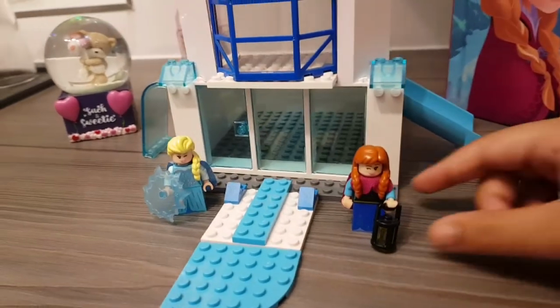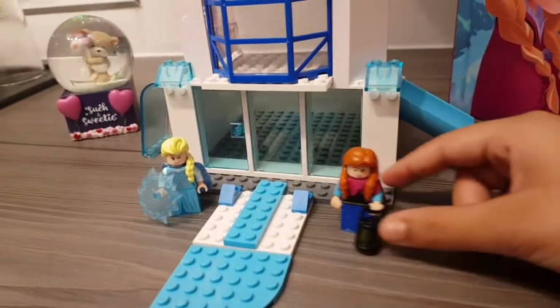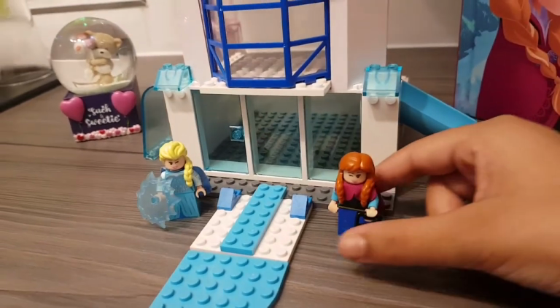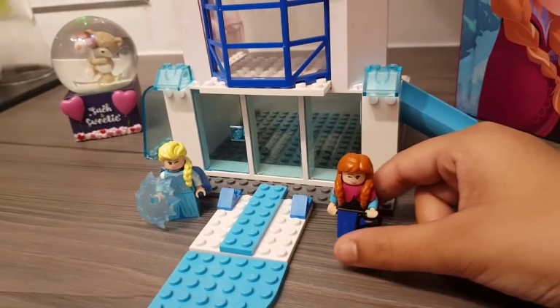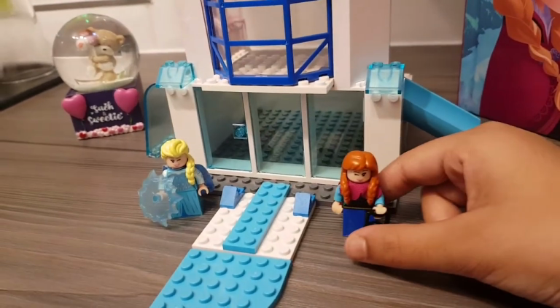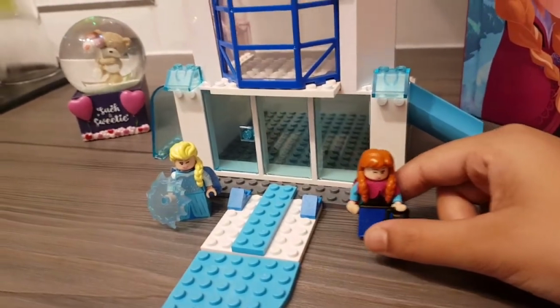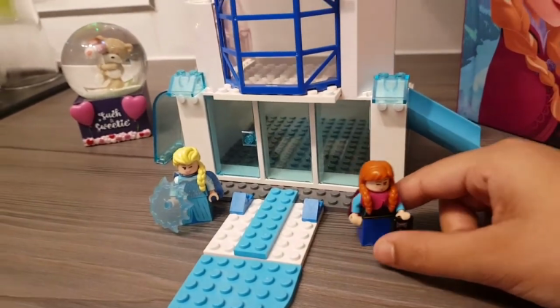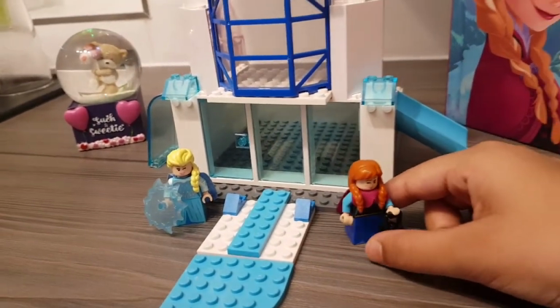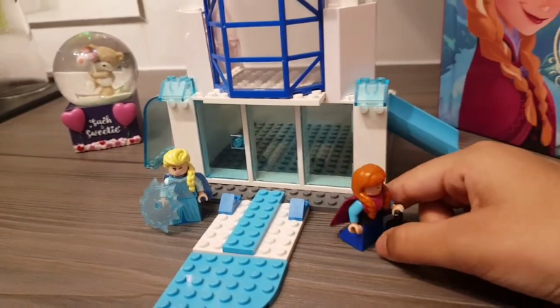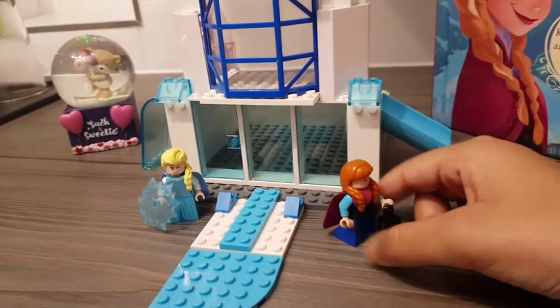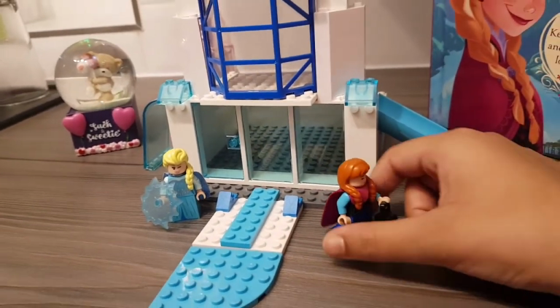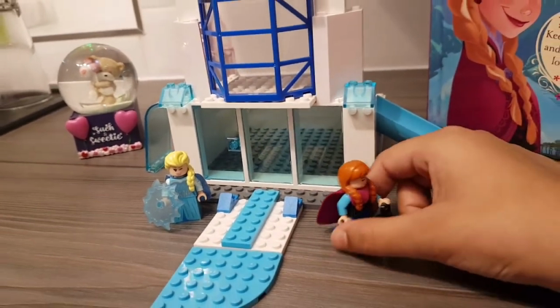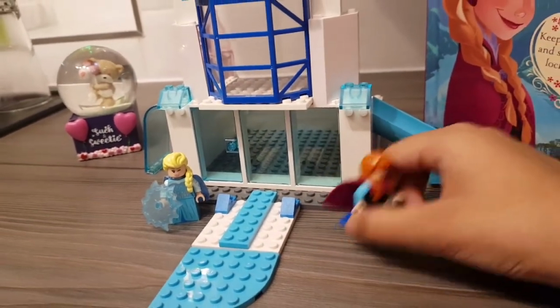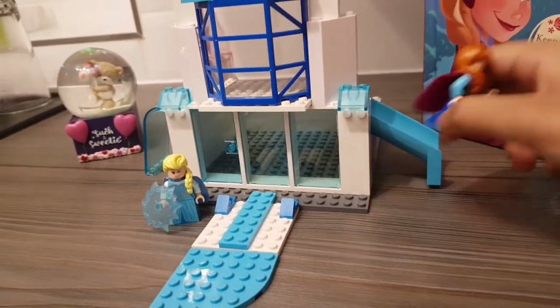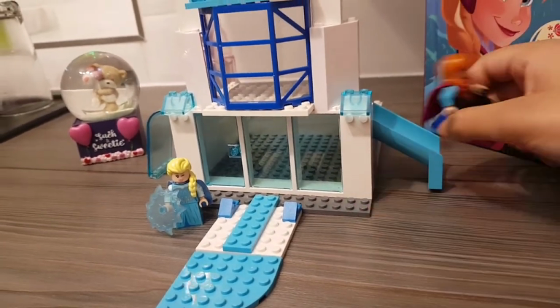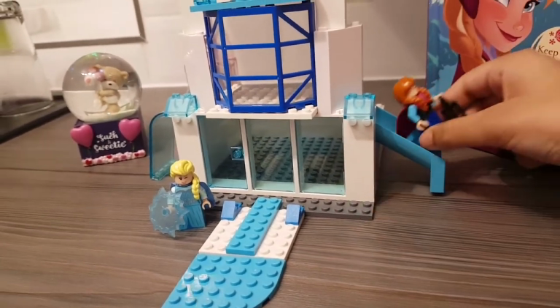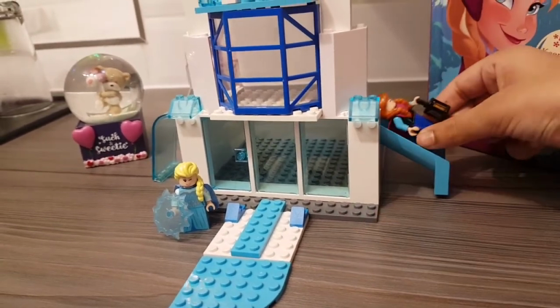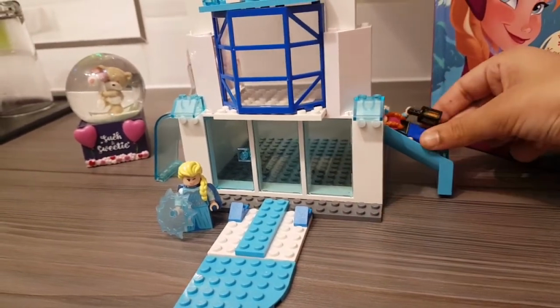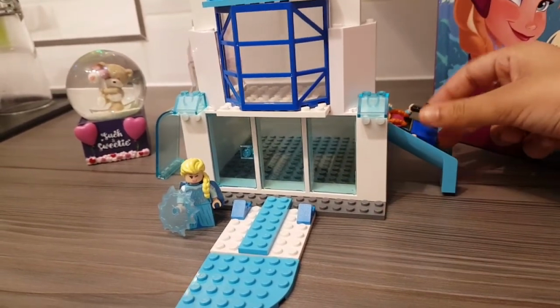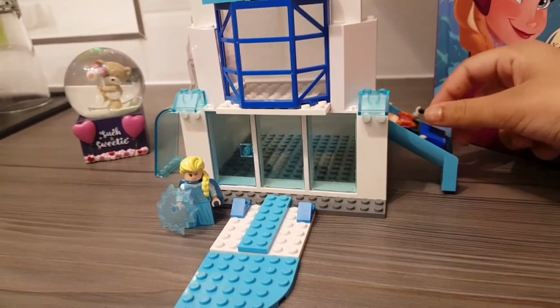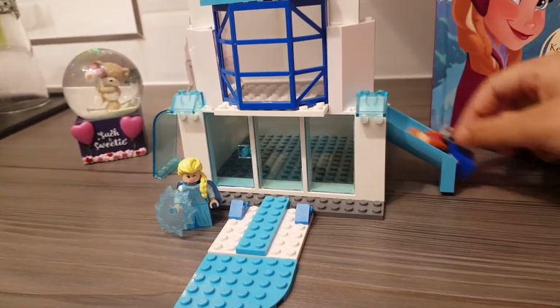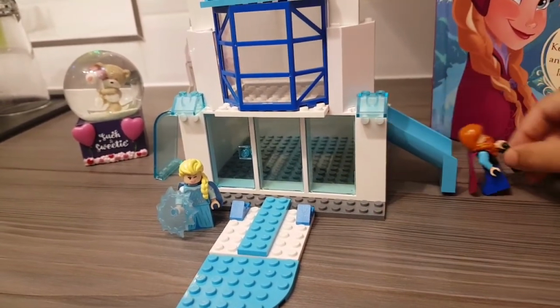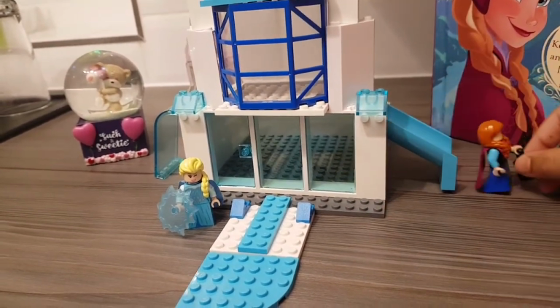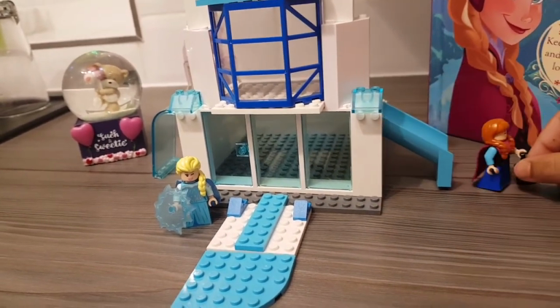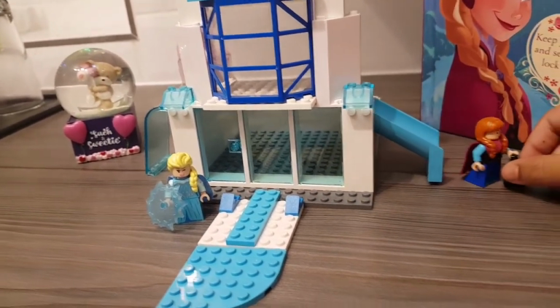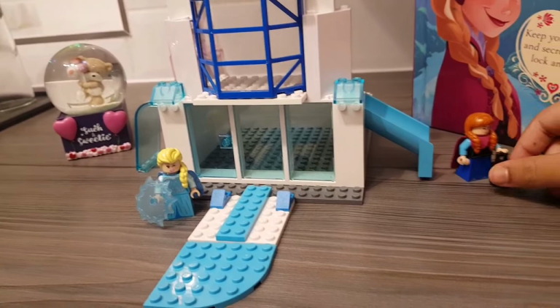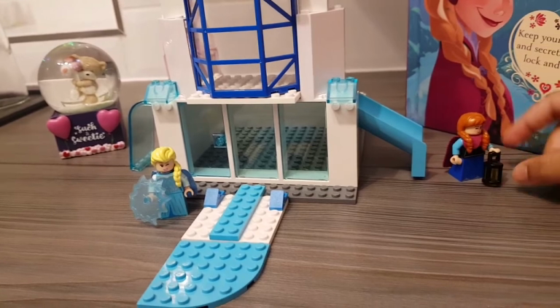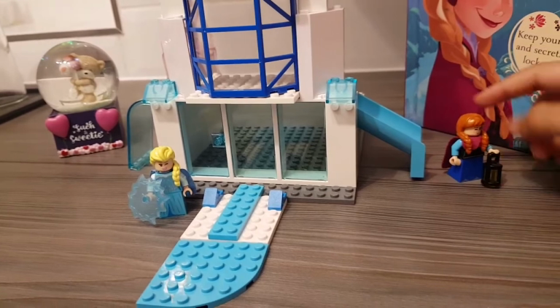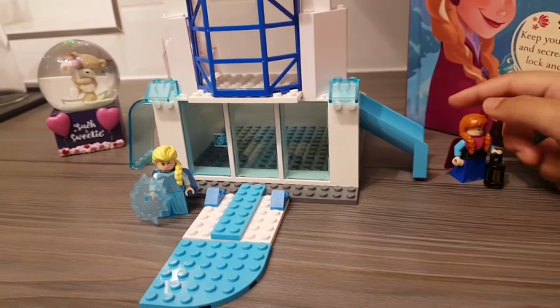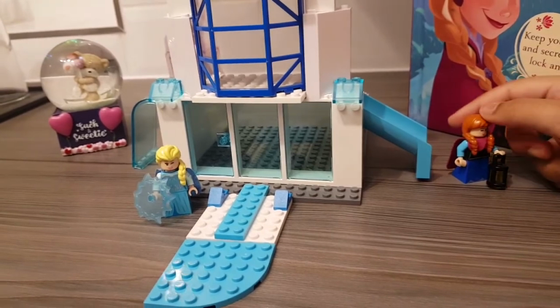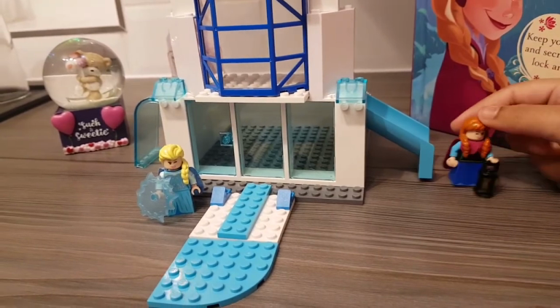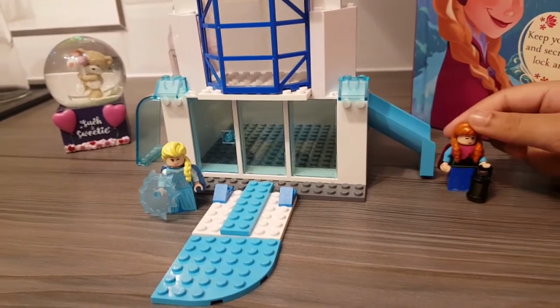On this side we have a slide. So Anna, do you want to have a ride? Yes please. That was really fun.